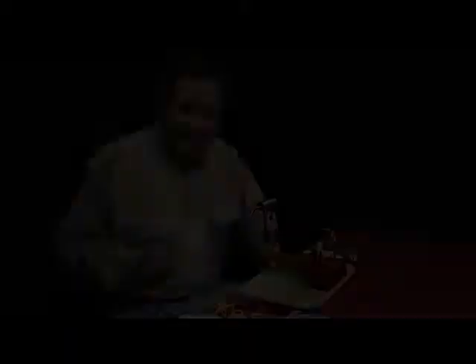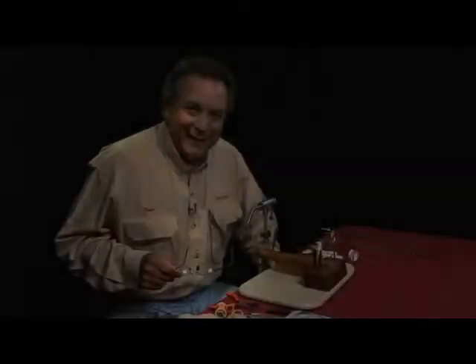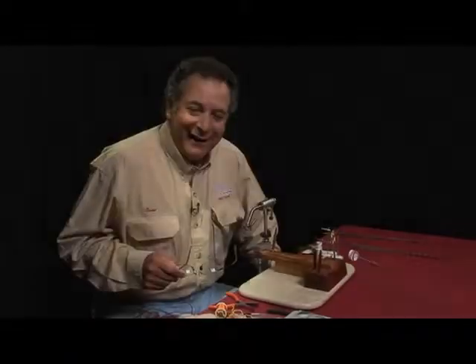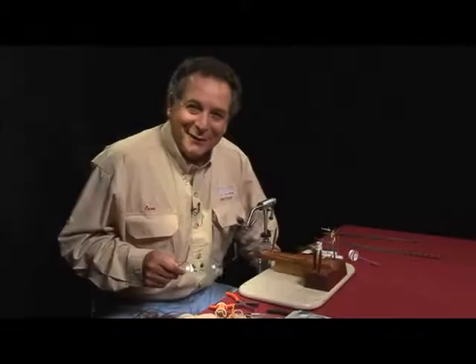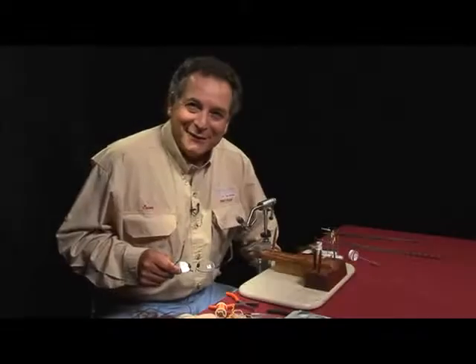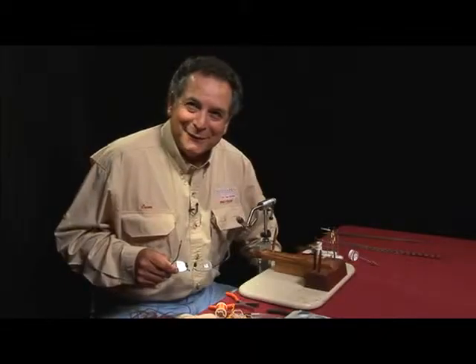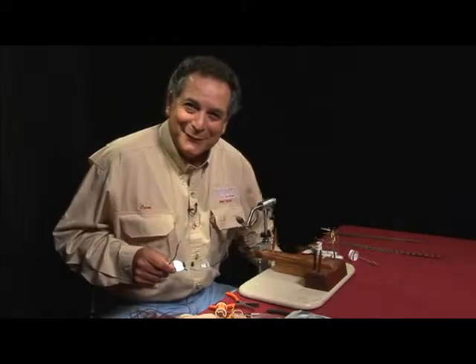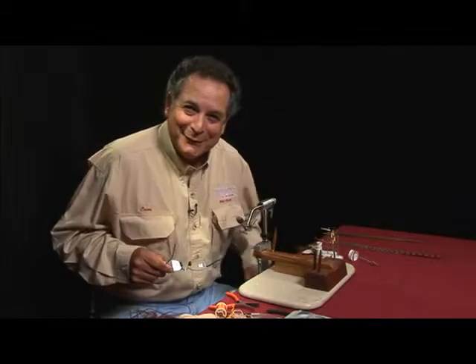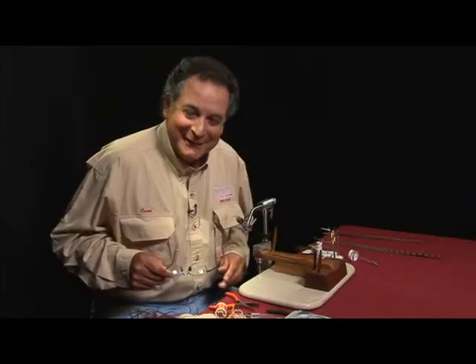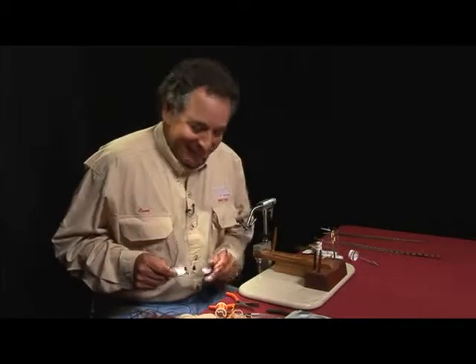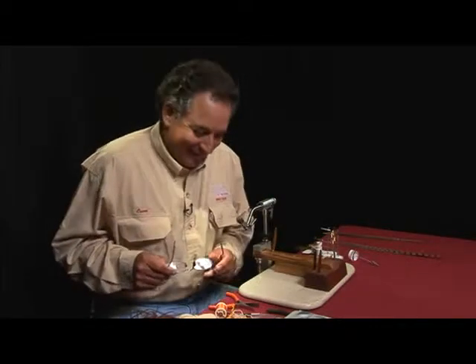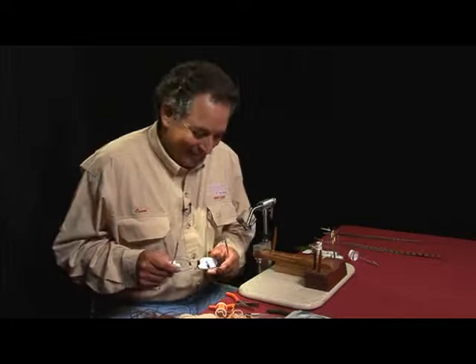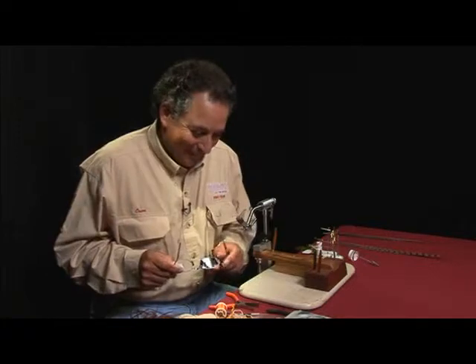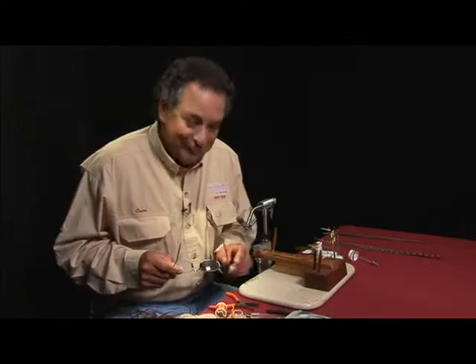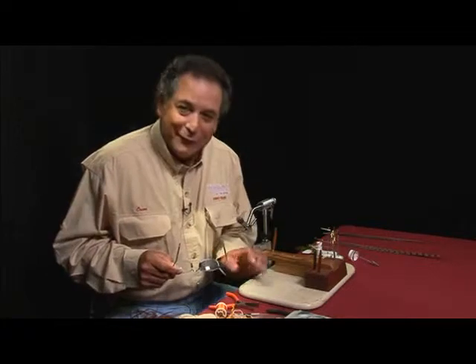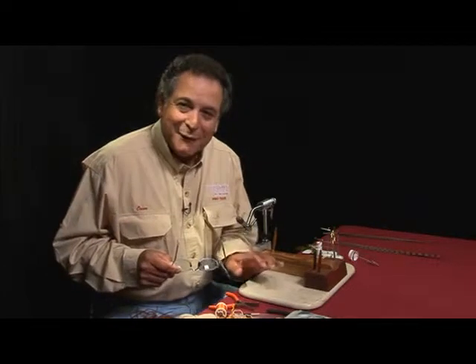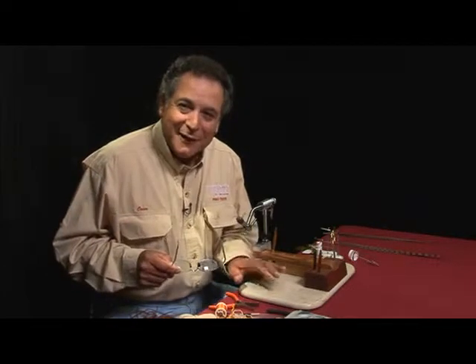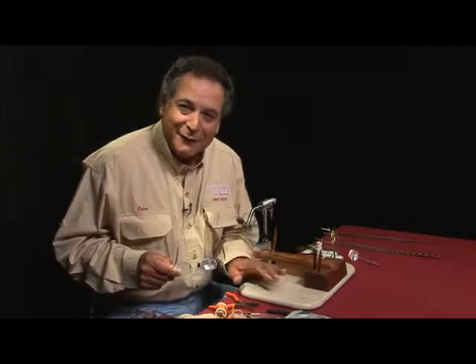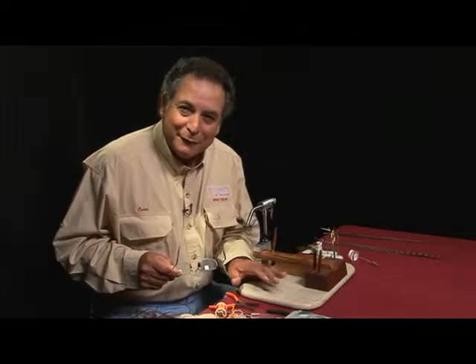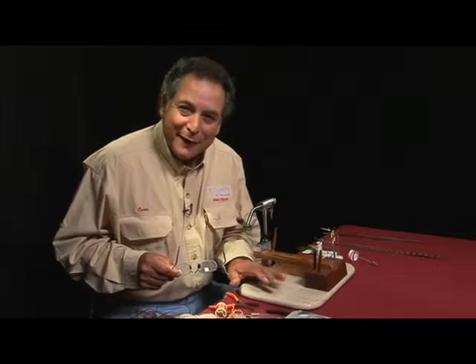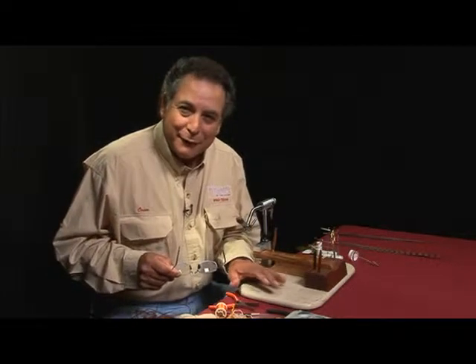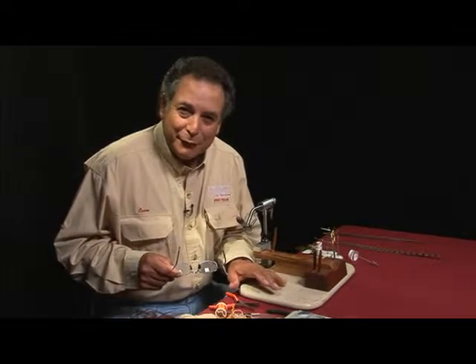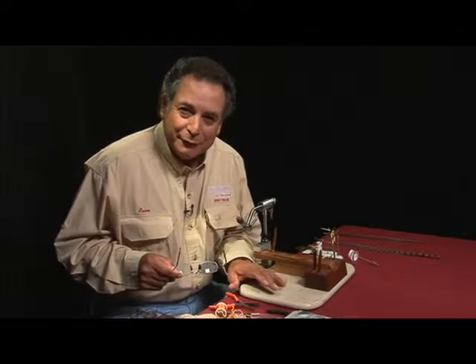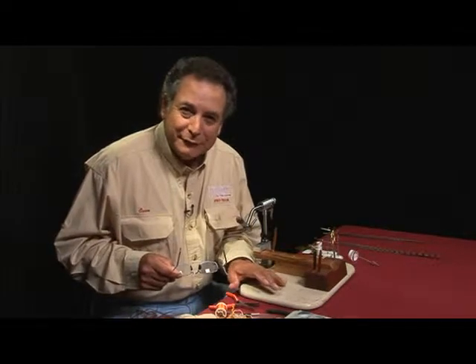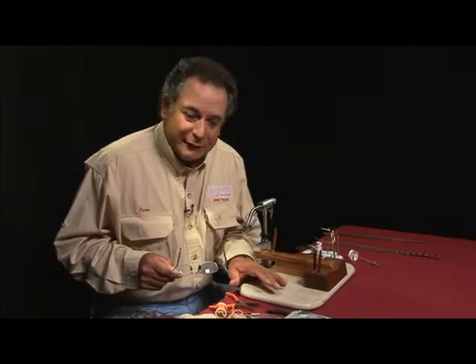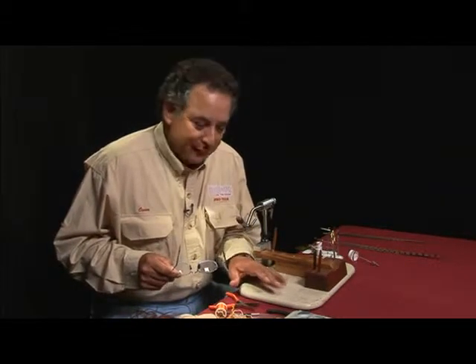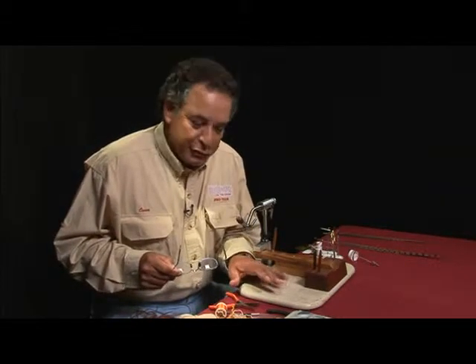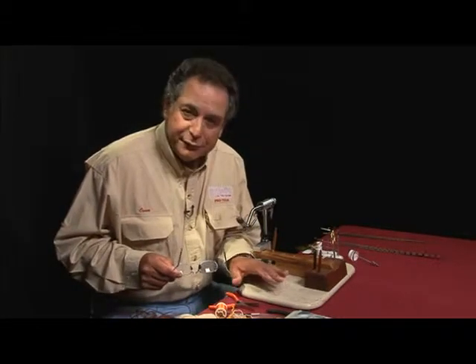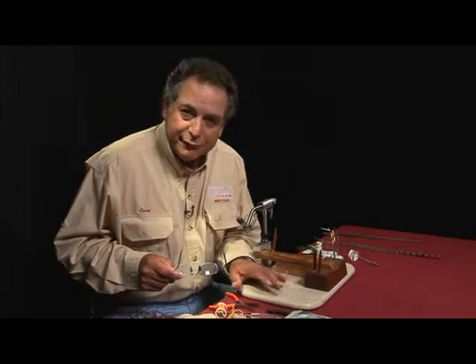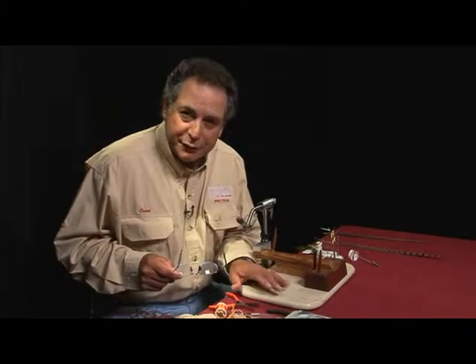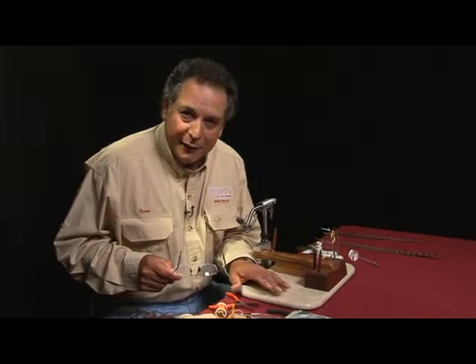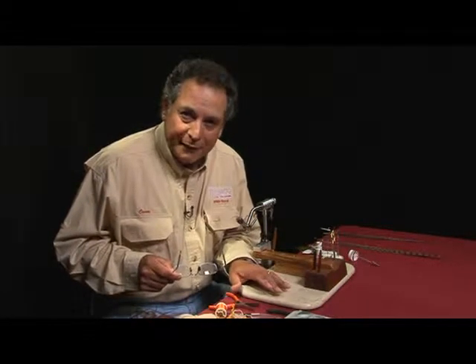Hi, I'm Oscar Feliu, and we'd like to tie some flies for you that are used in fresh water.